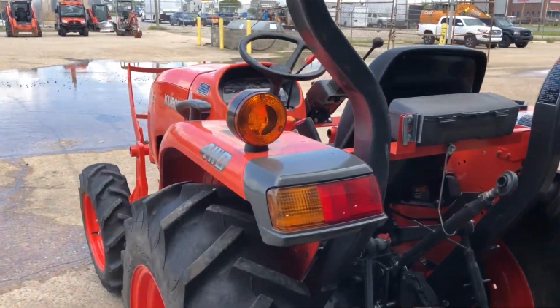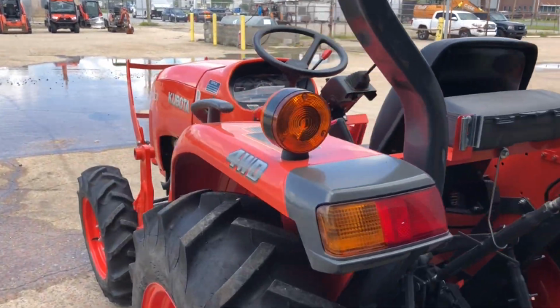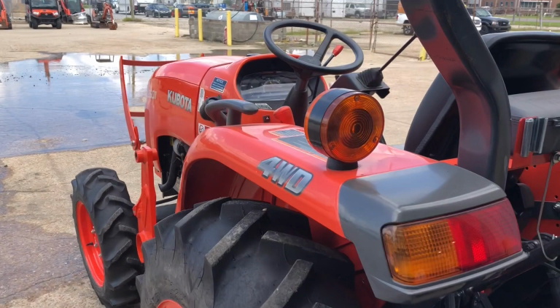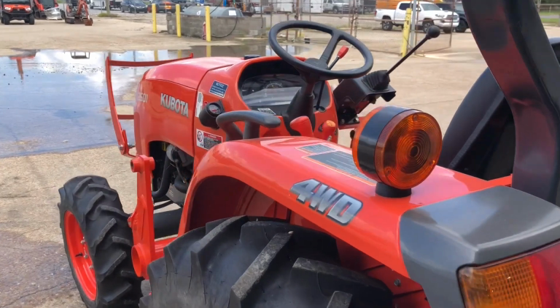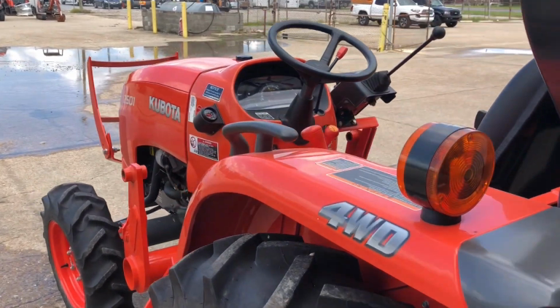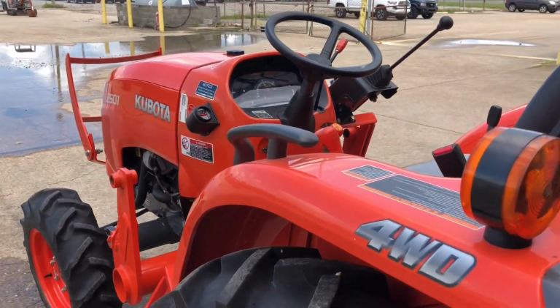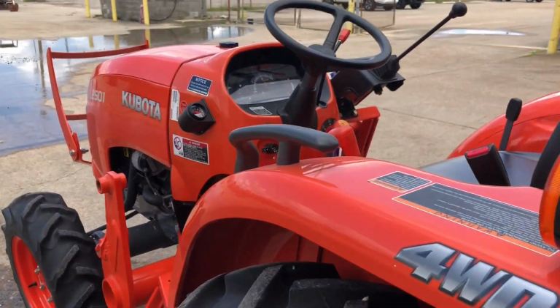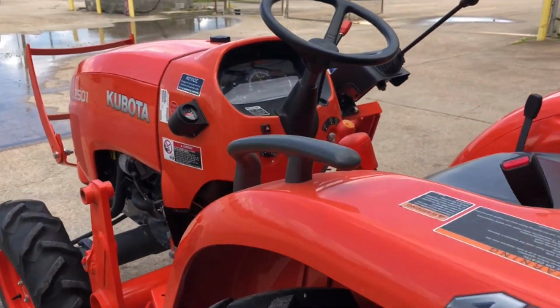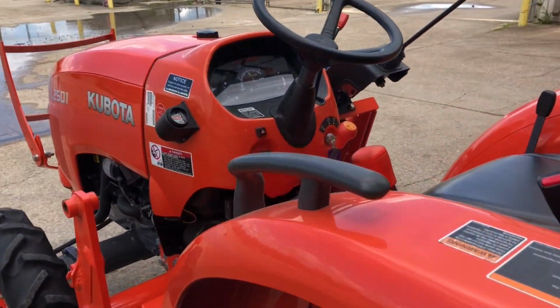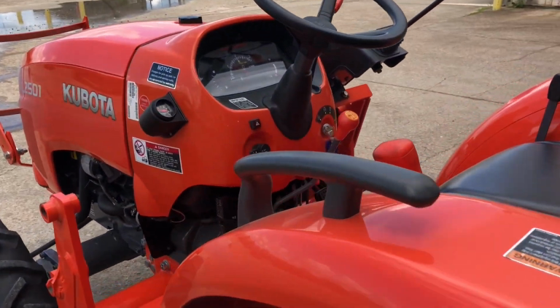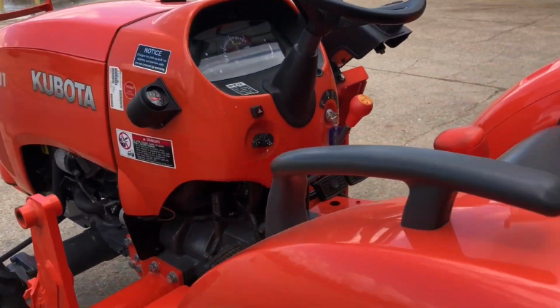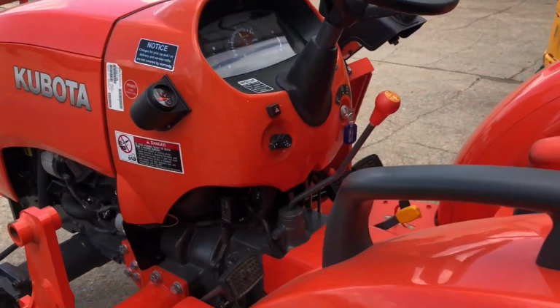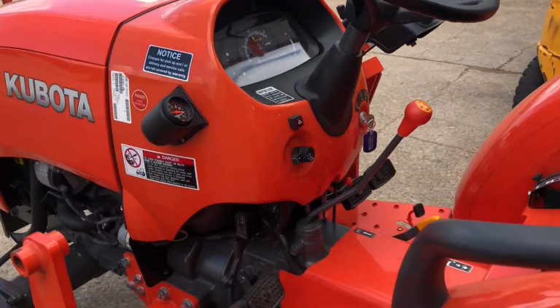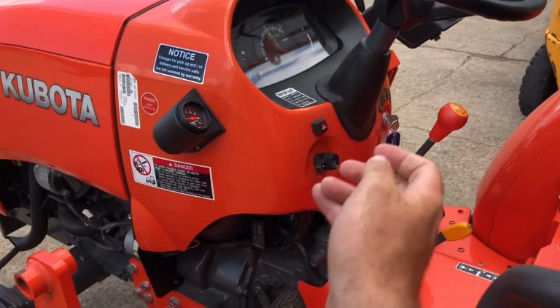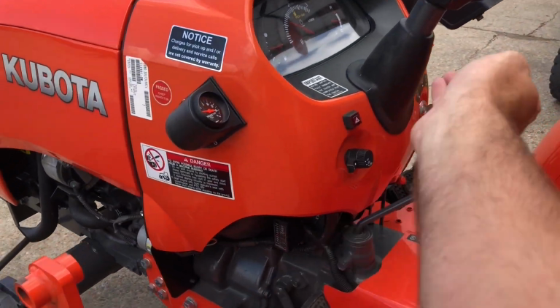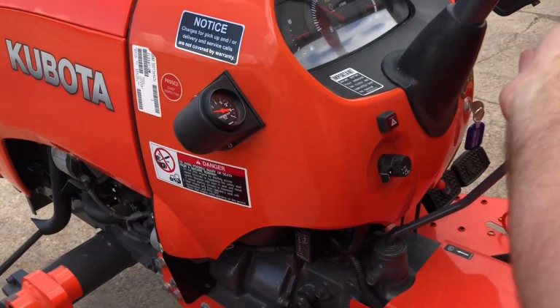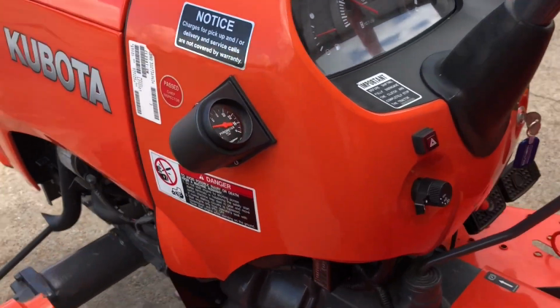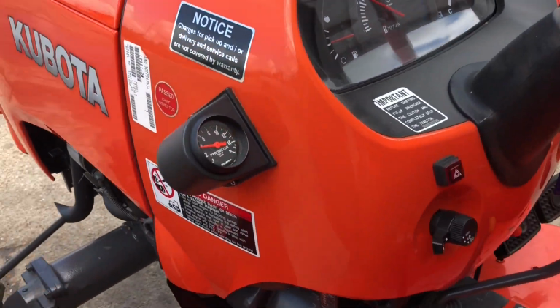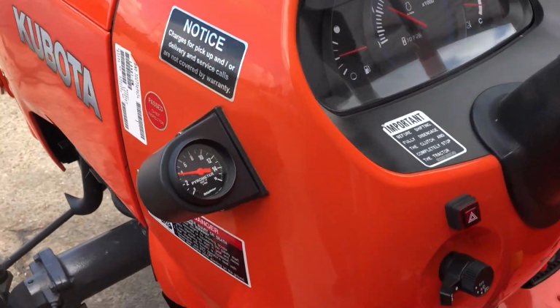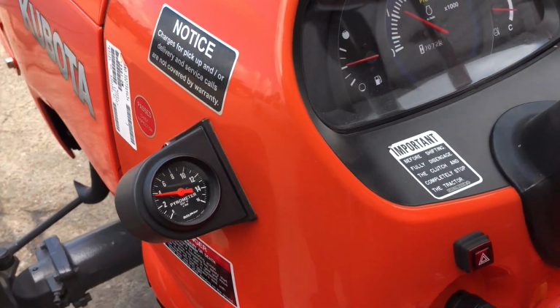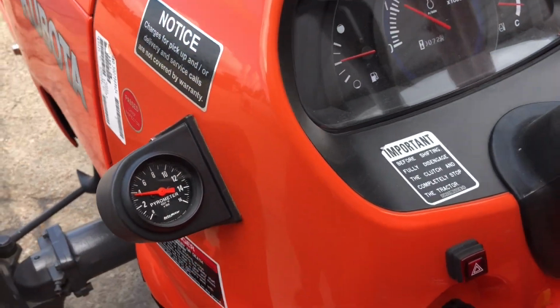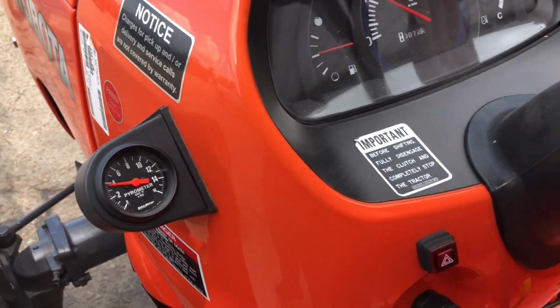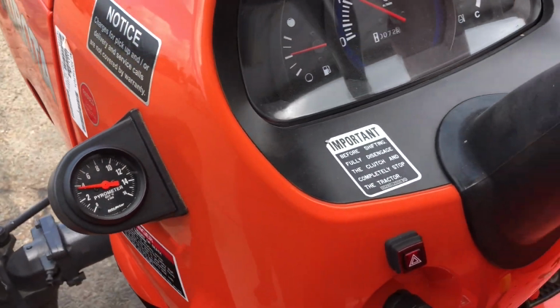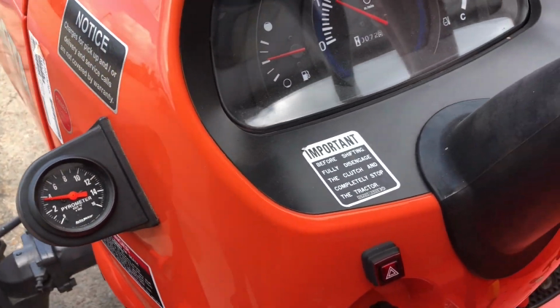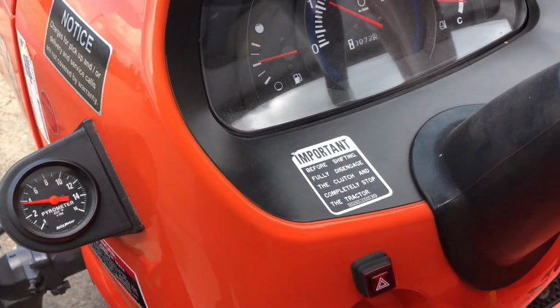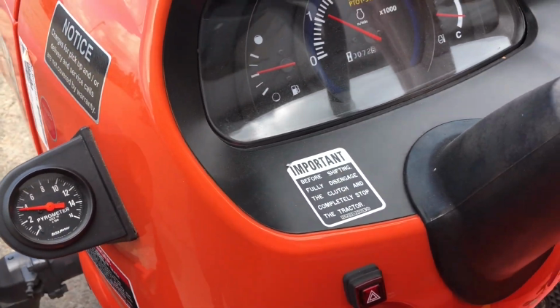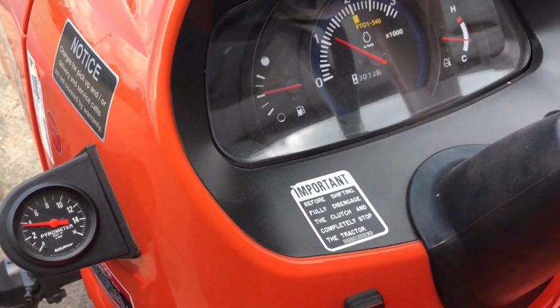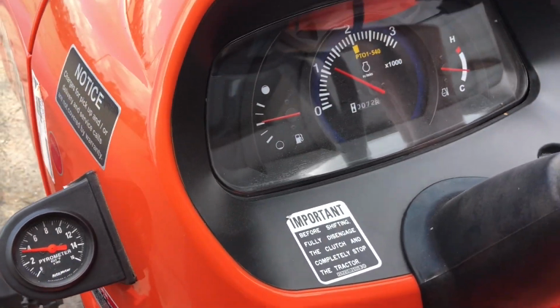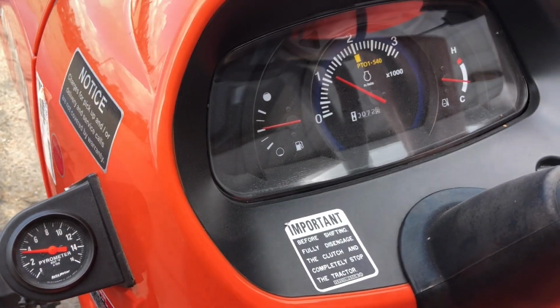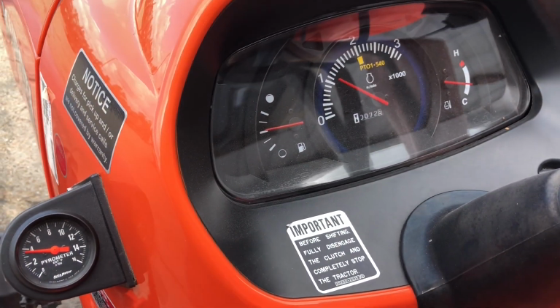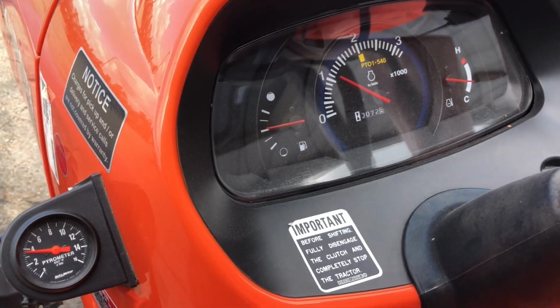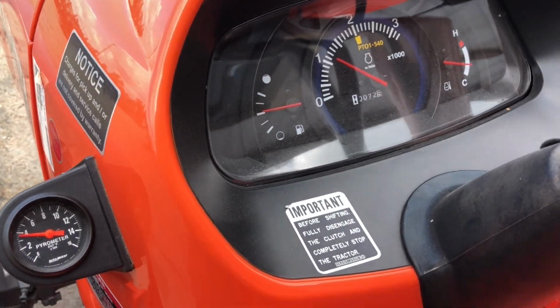All right, we did a baseline pull. We're going to go full throttle and we're going to do a max load.